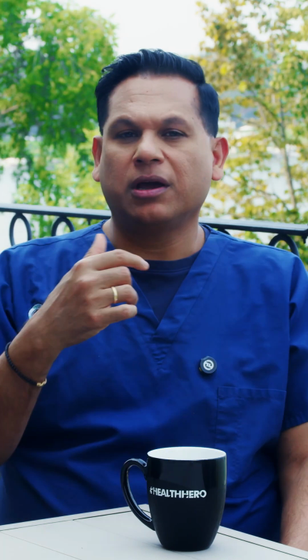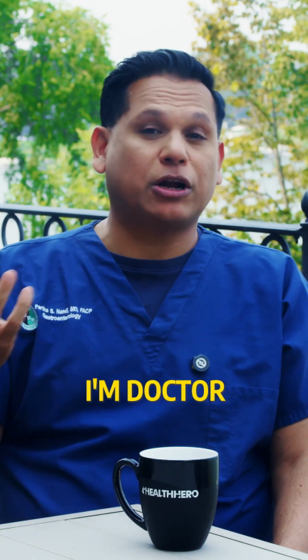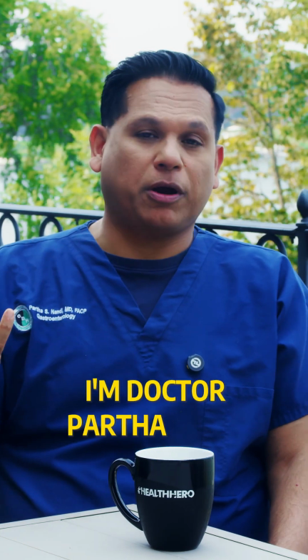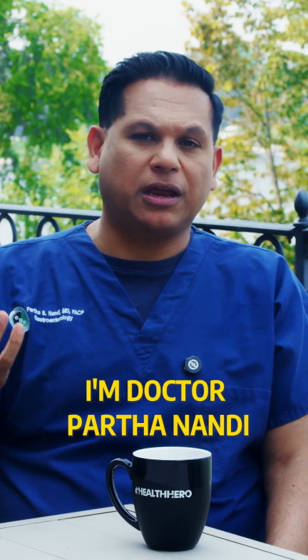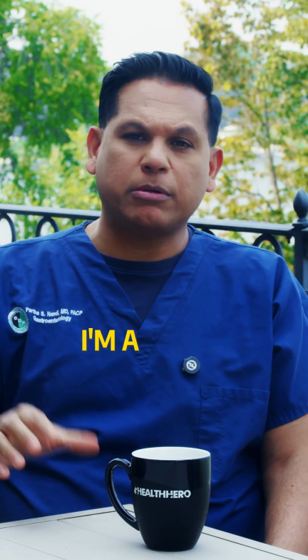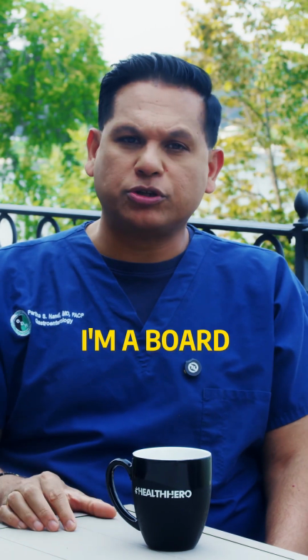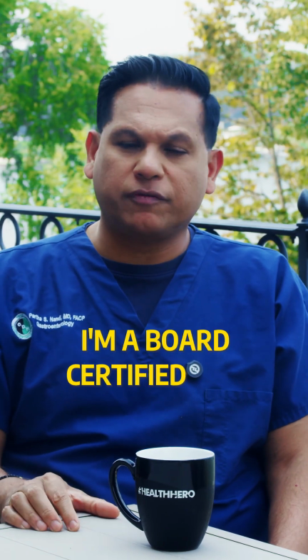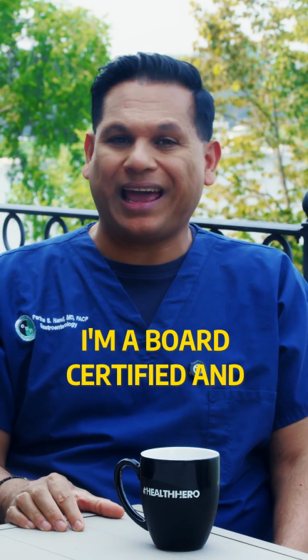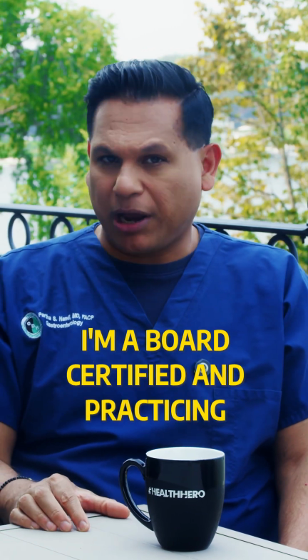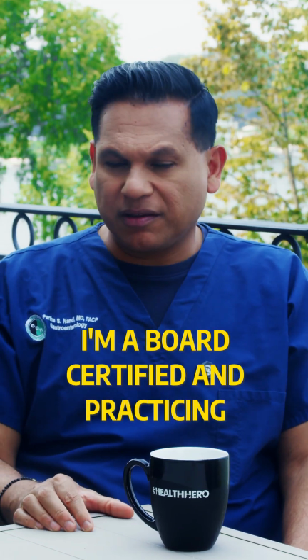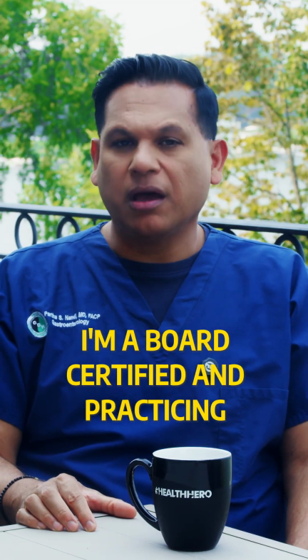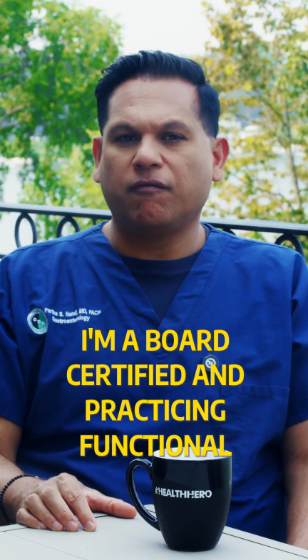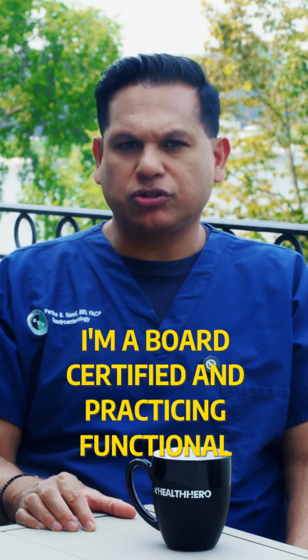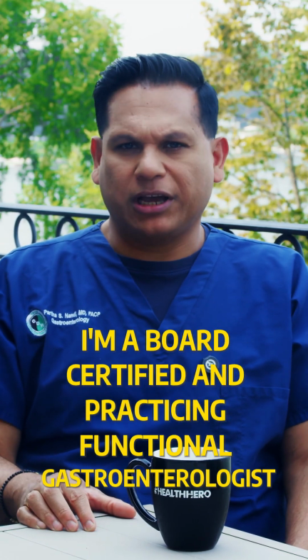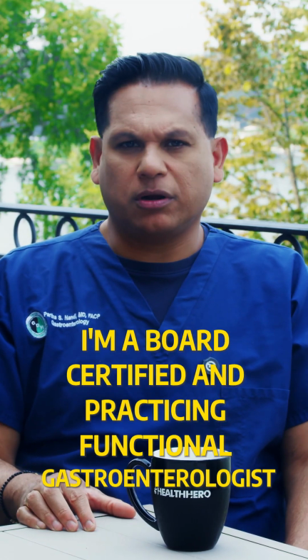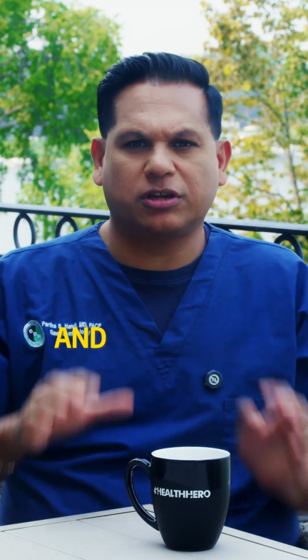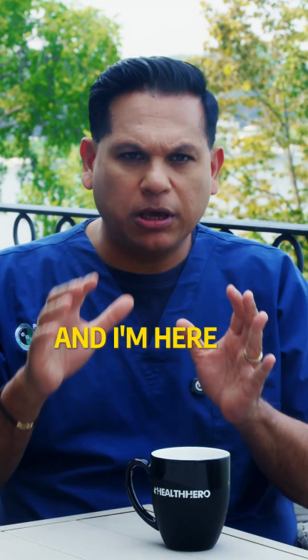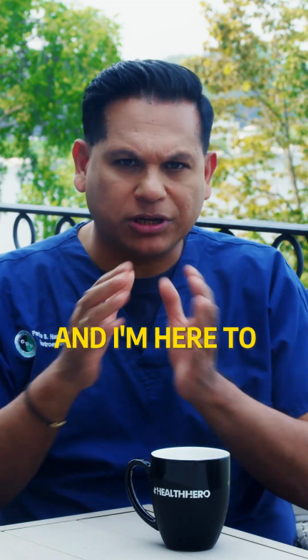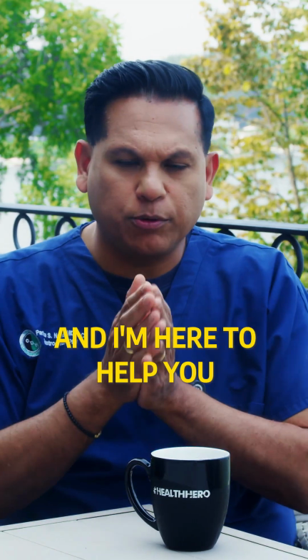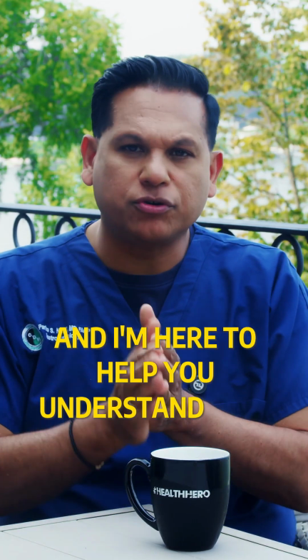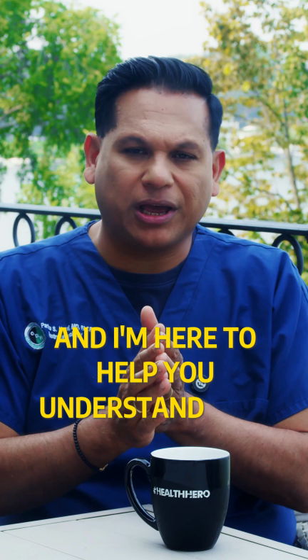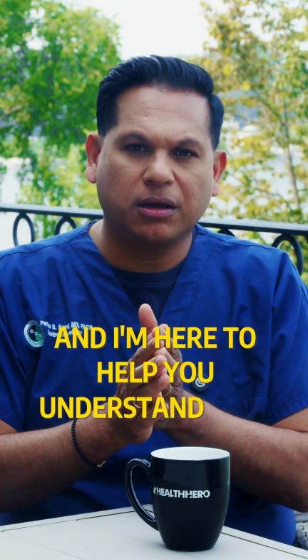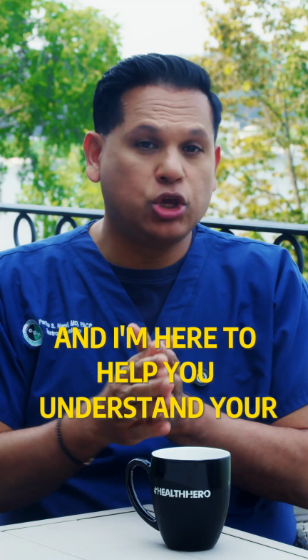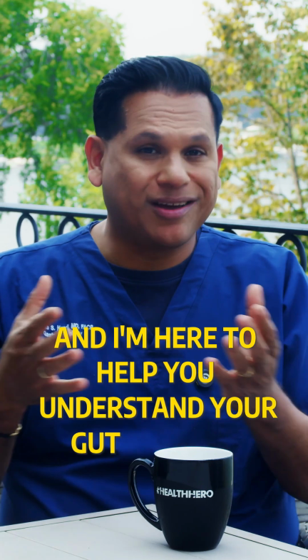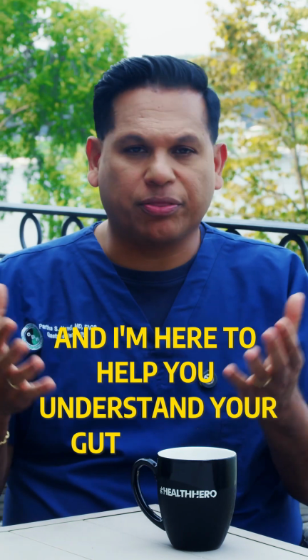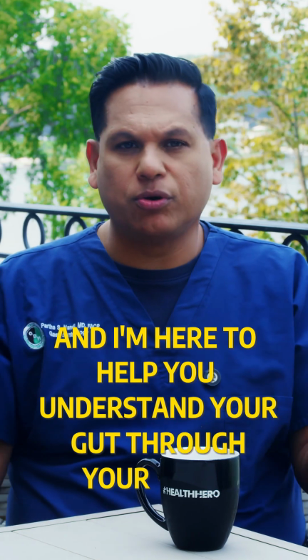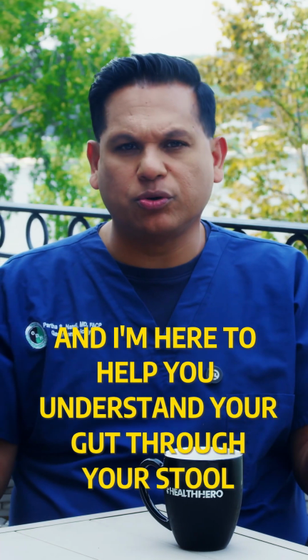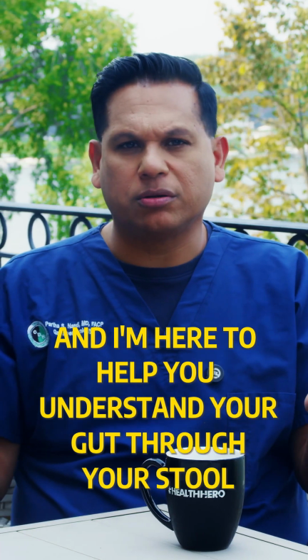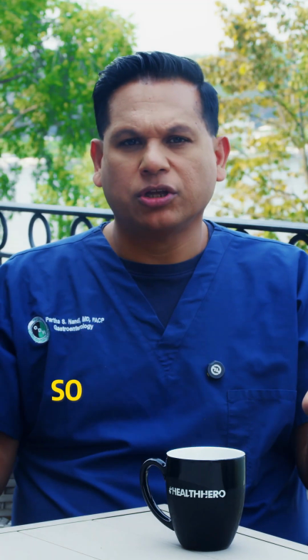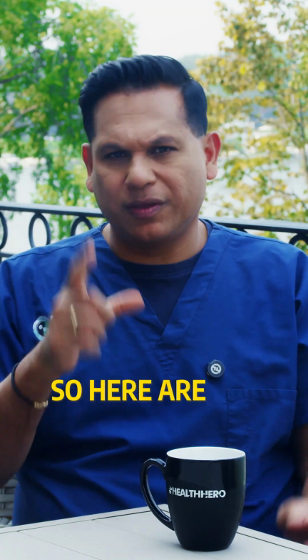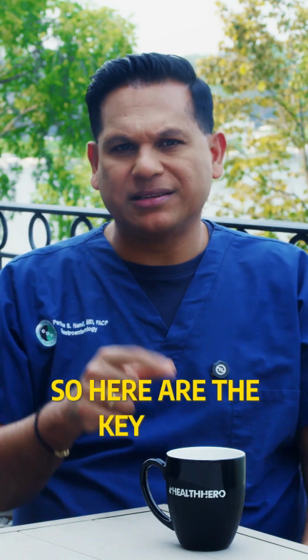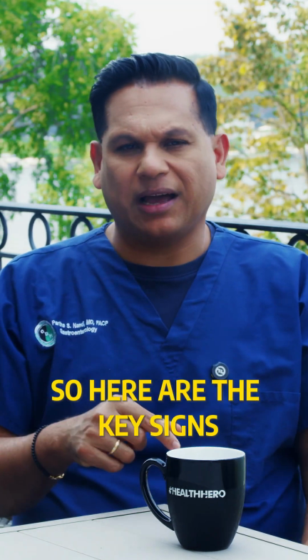I'm Dr. Partha Nendi. I'm a board-certified and practicing functional gastroenterologist, and I'm here to help you understand your gut through your stool. Here are the key signs.